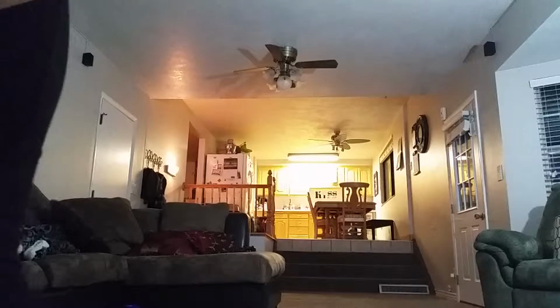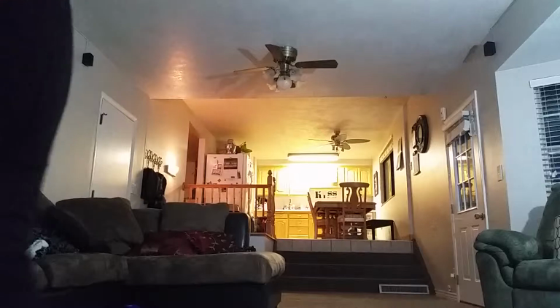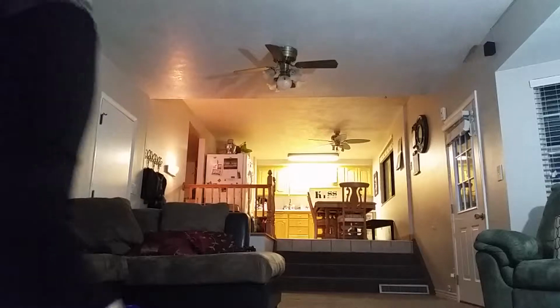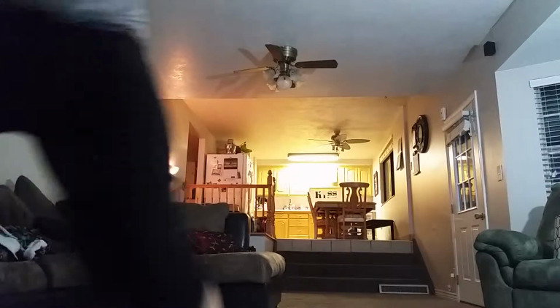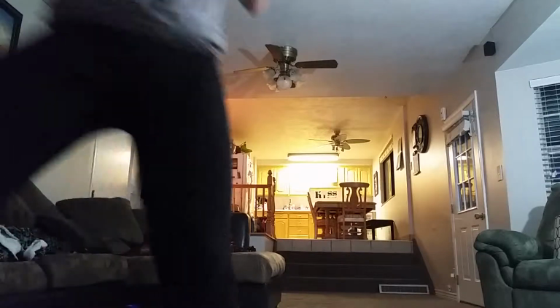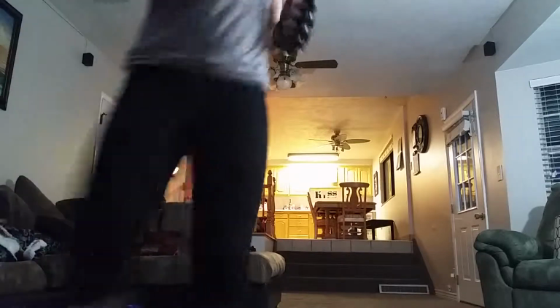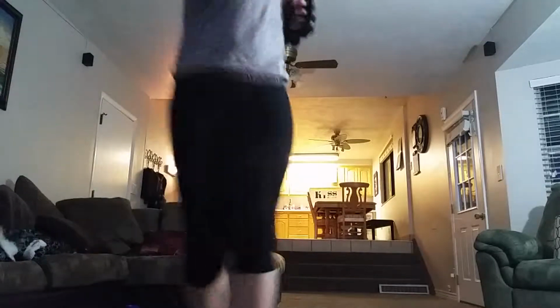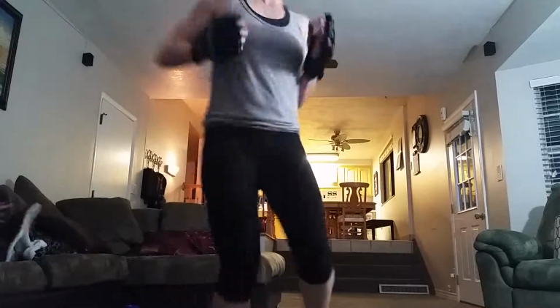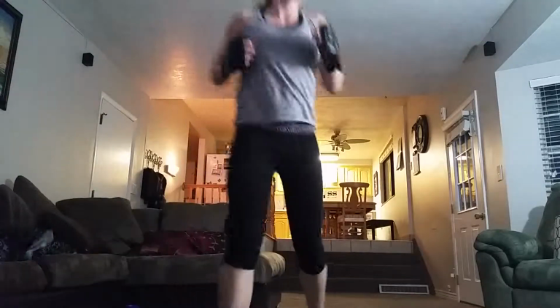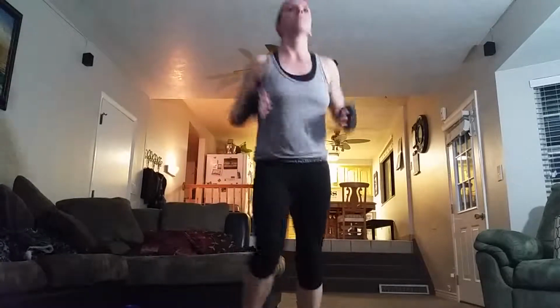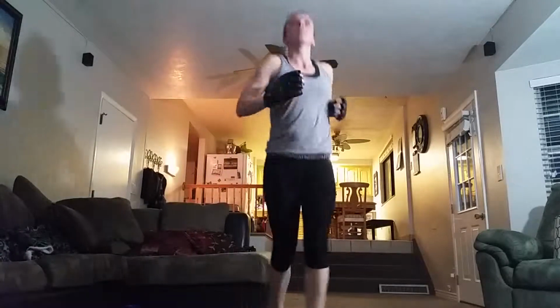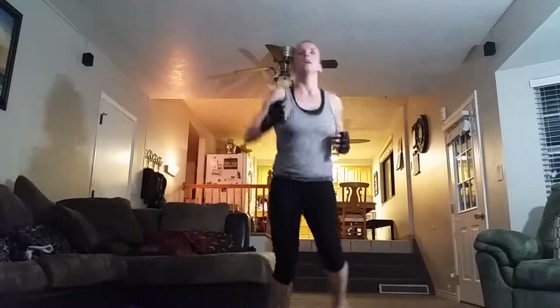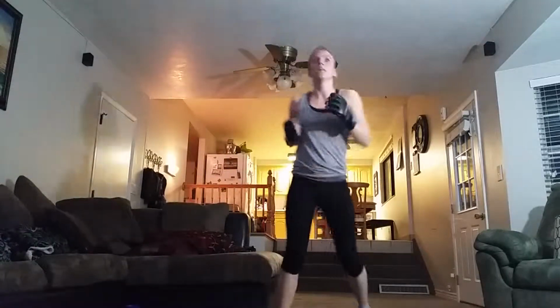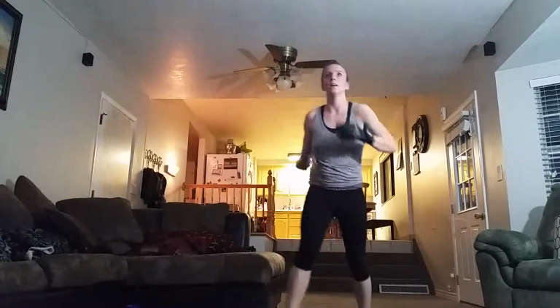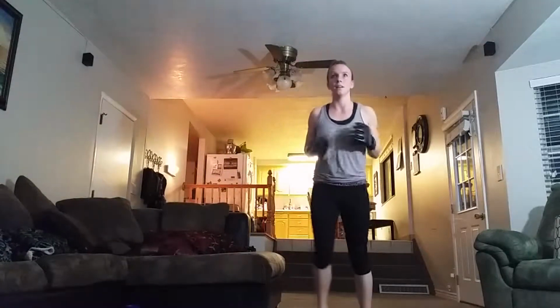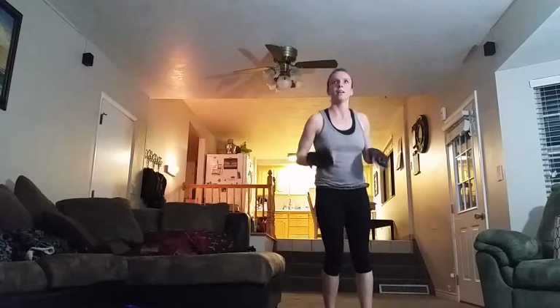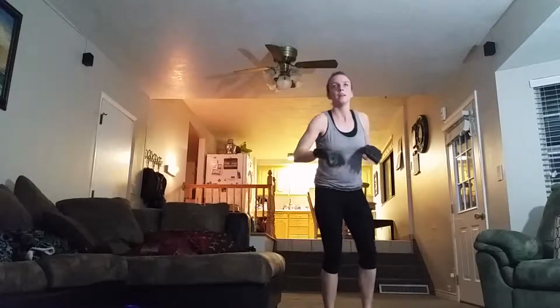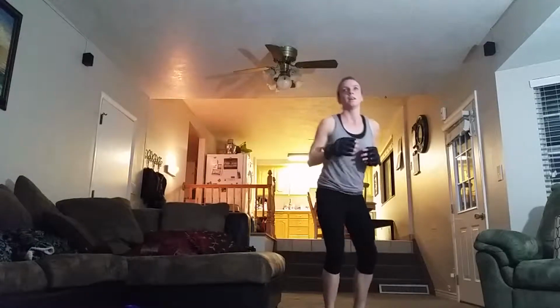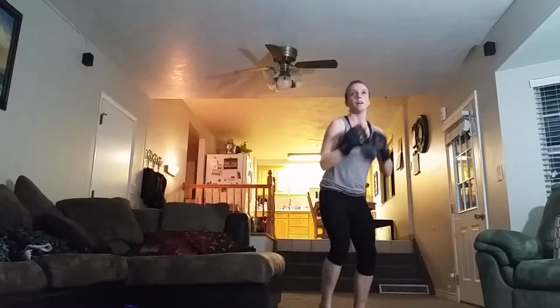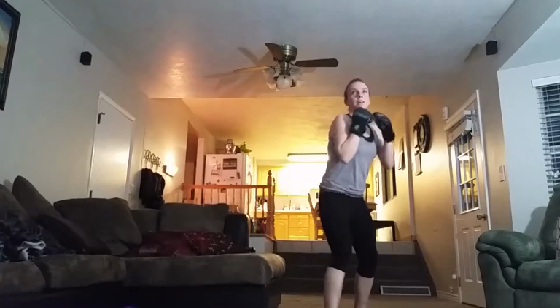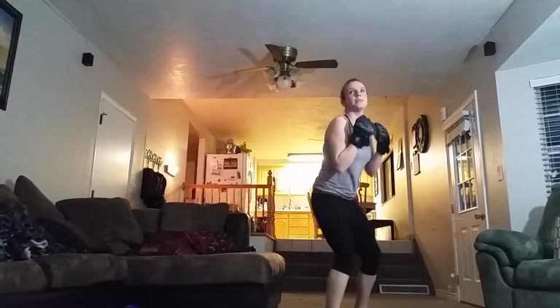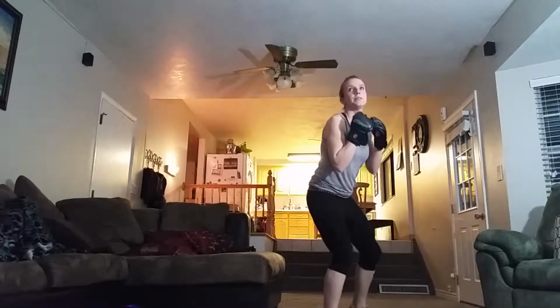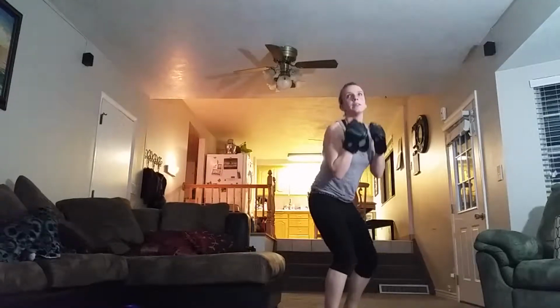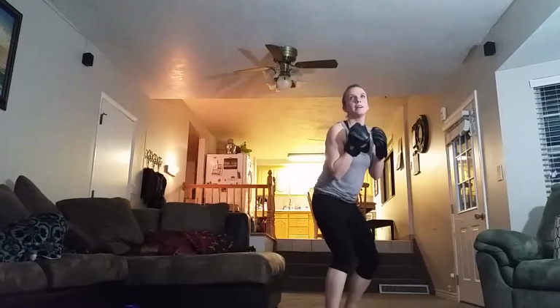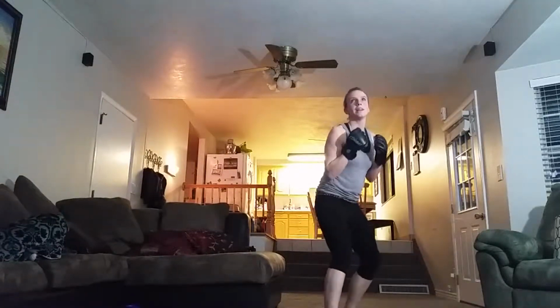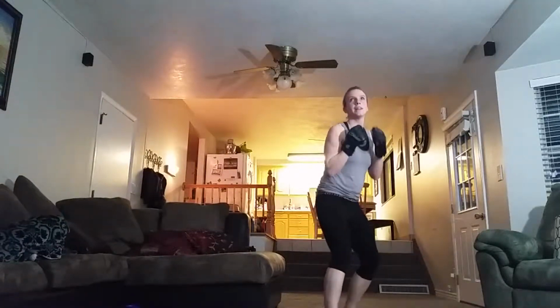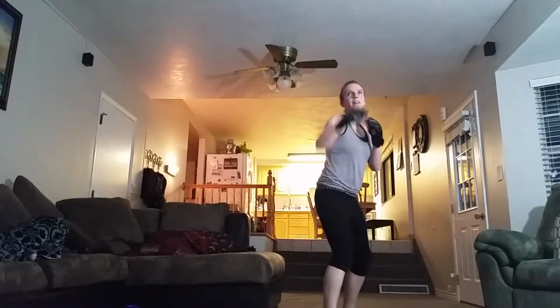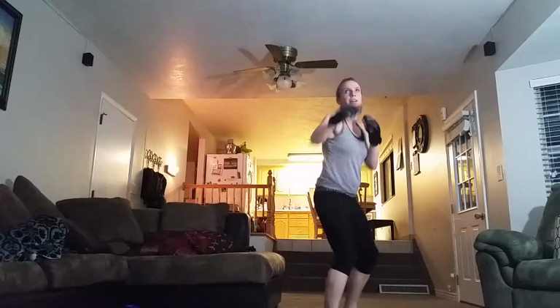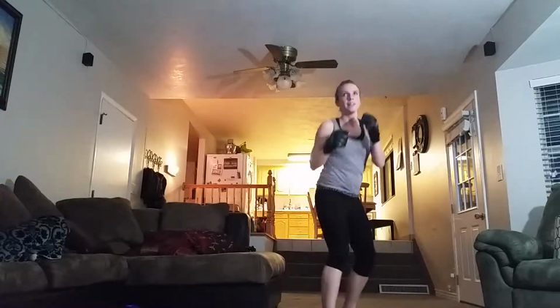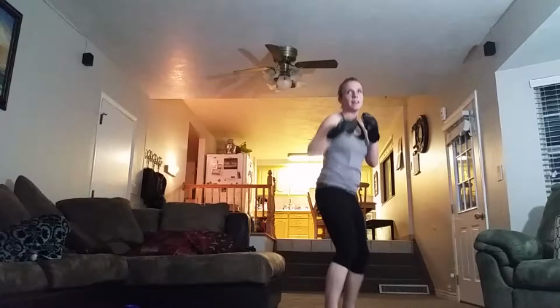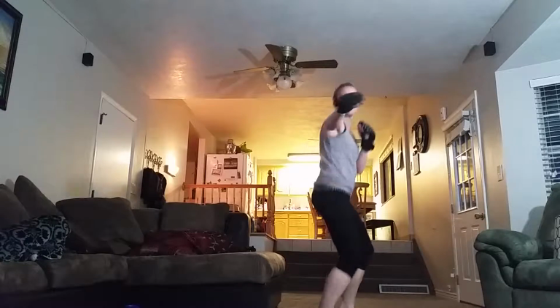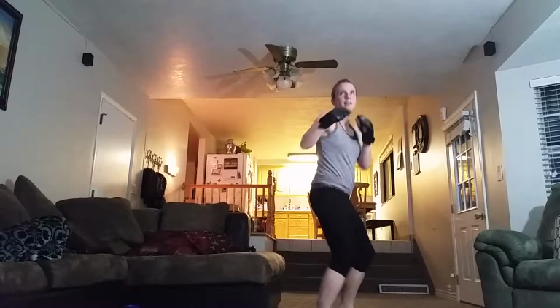Lift your heart rate up, try this one. Elbows to ribs and start with the right jab. Jab, jab.